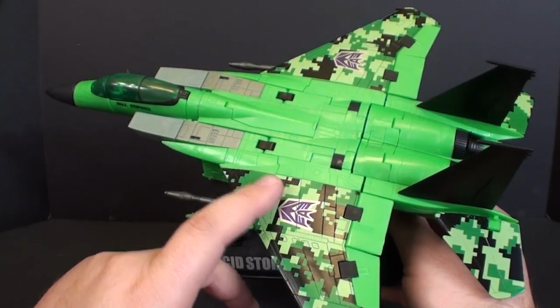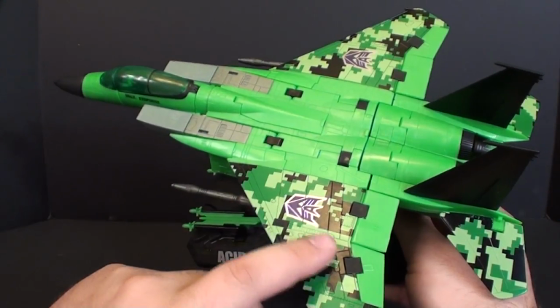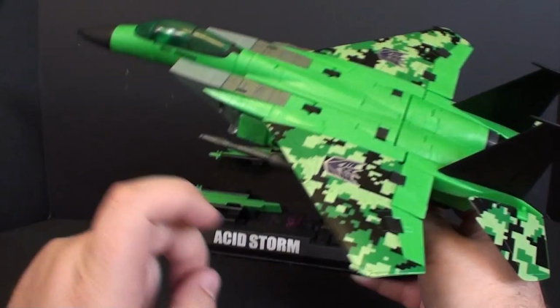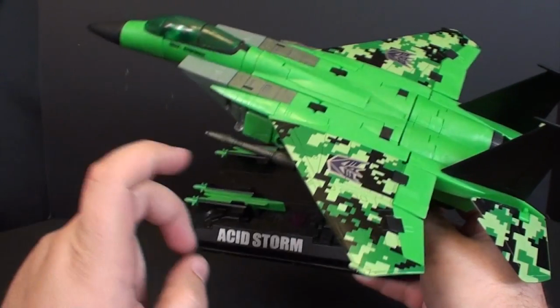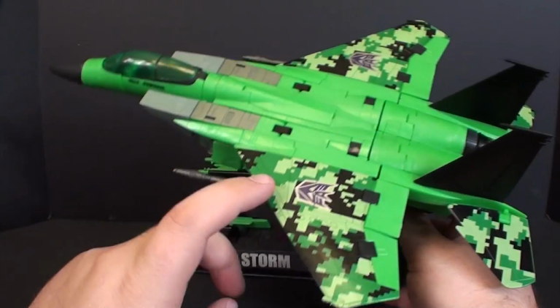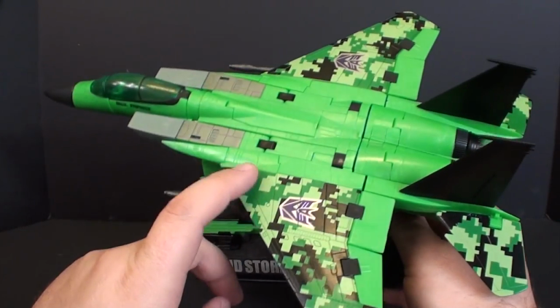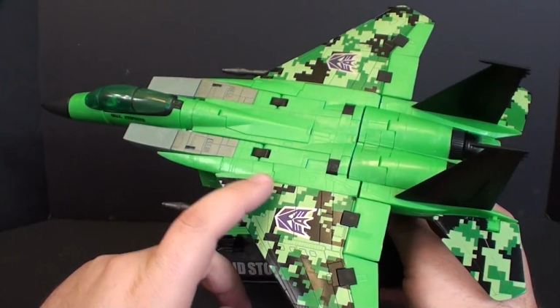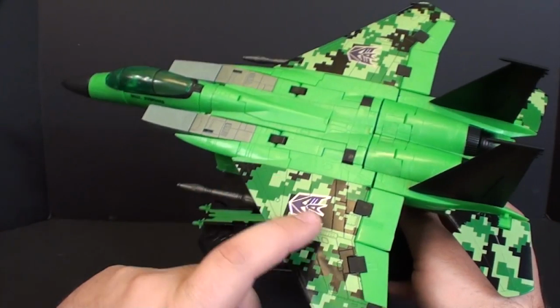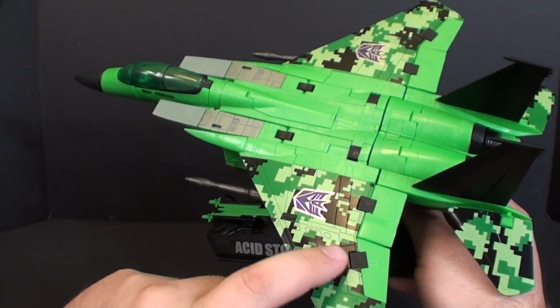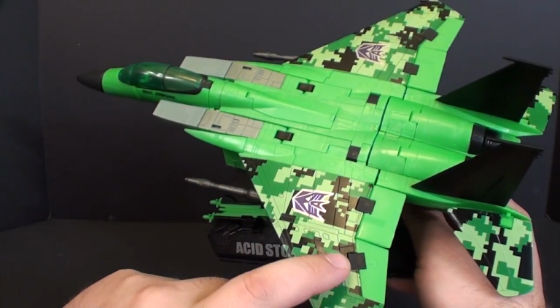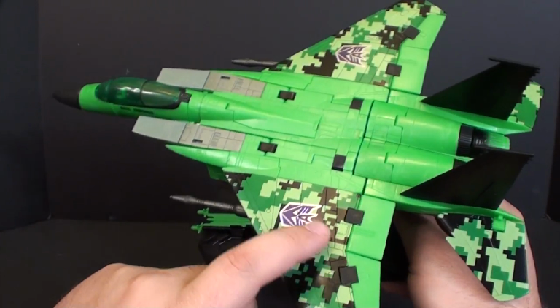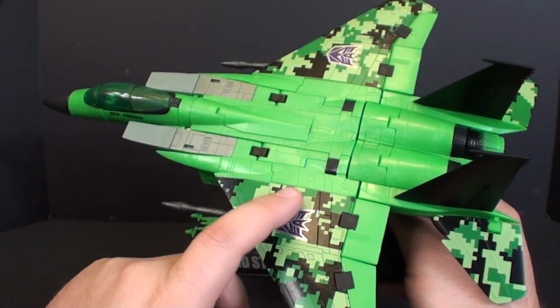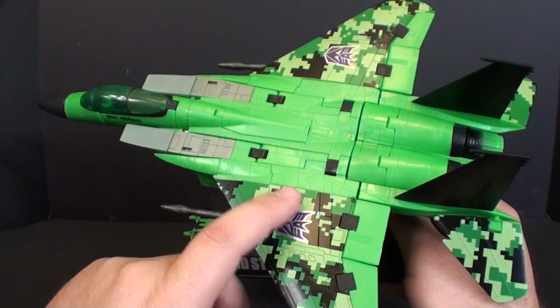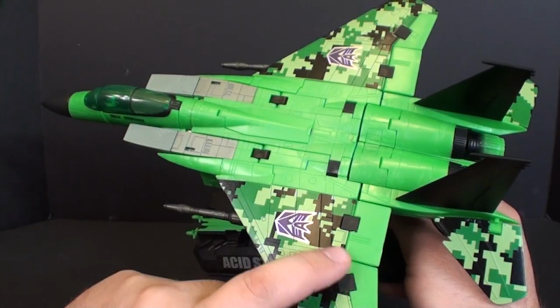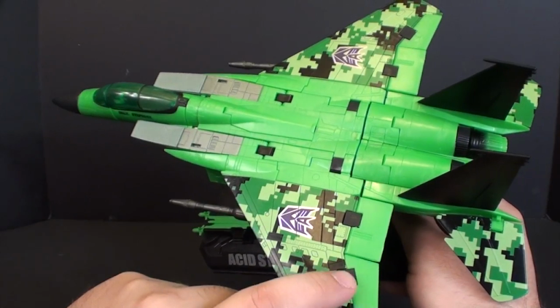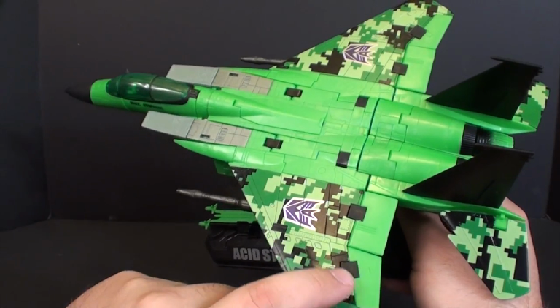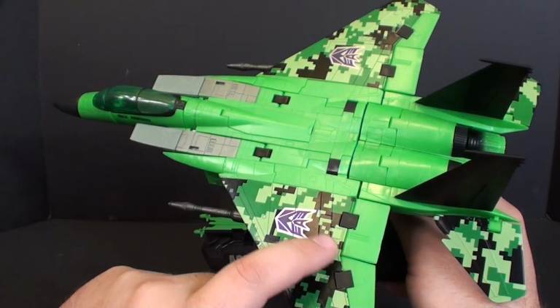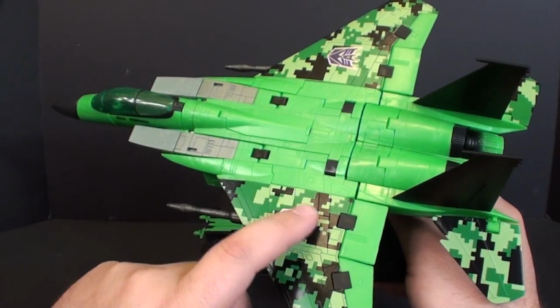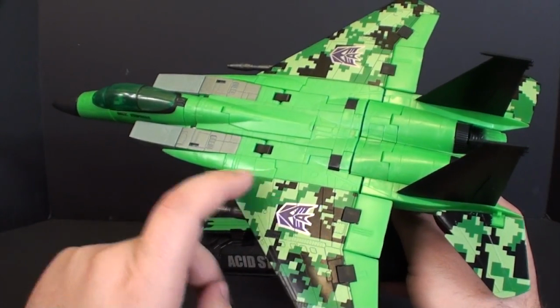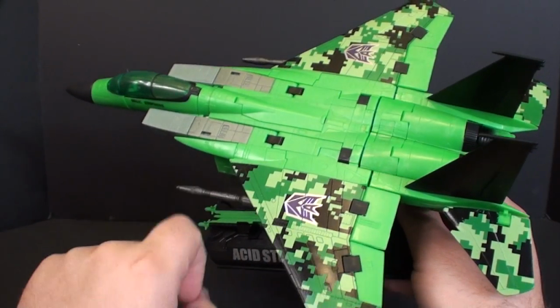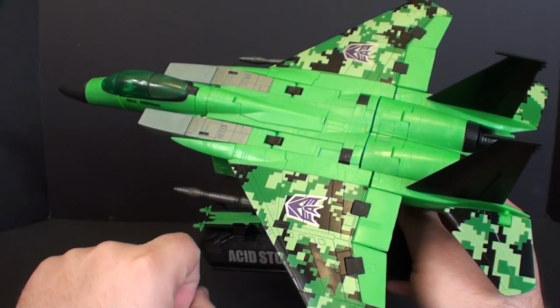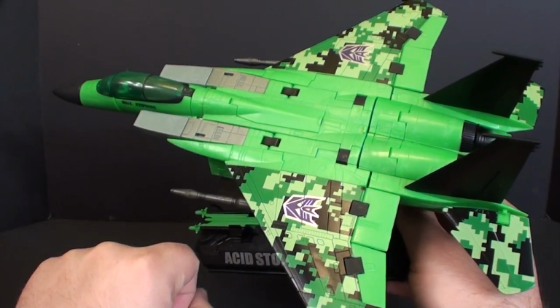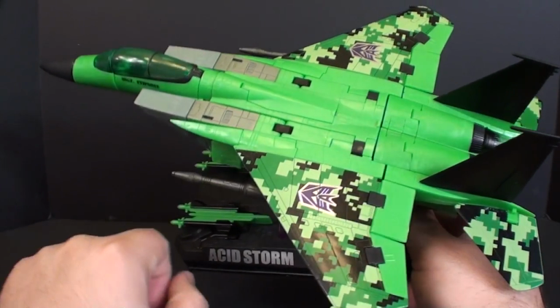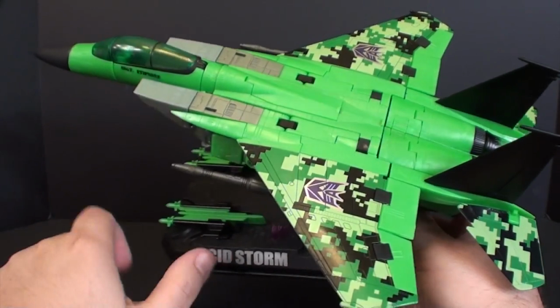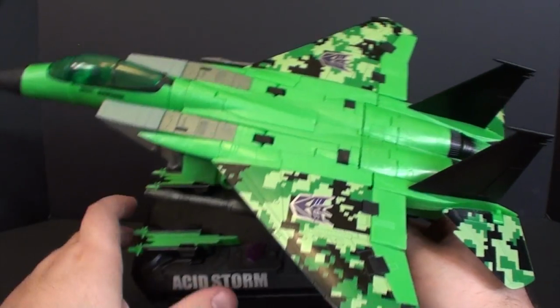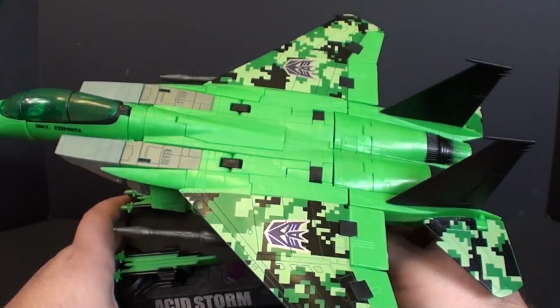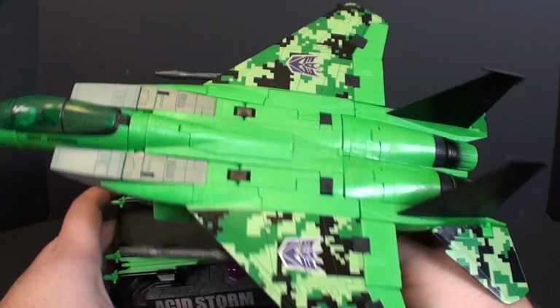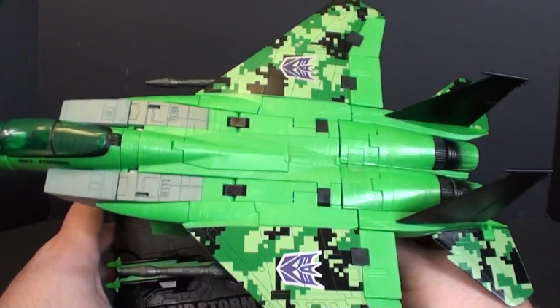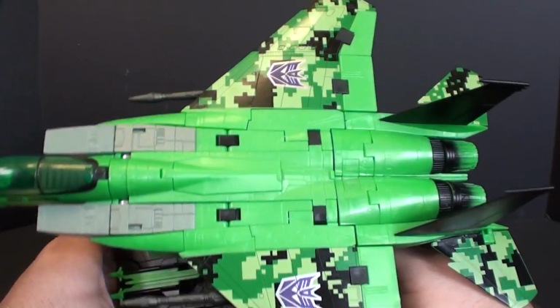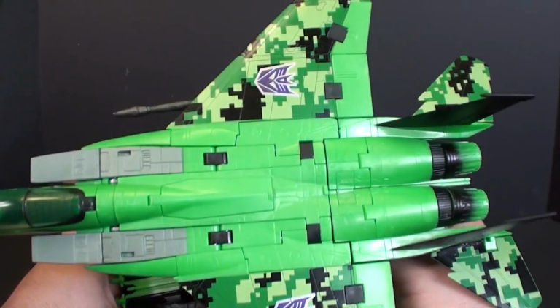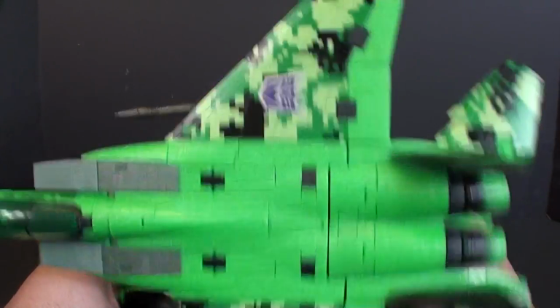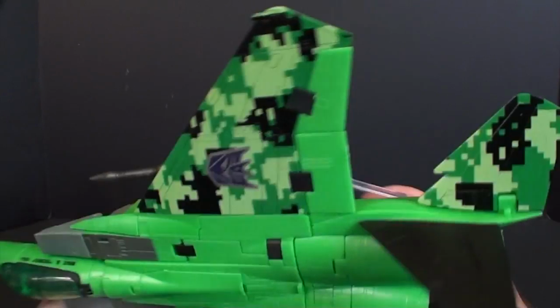I've always liked the digital camo here. I know some people are not a huge fan of it, but I like the digital camo.